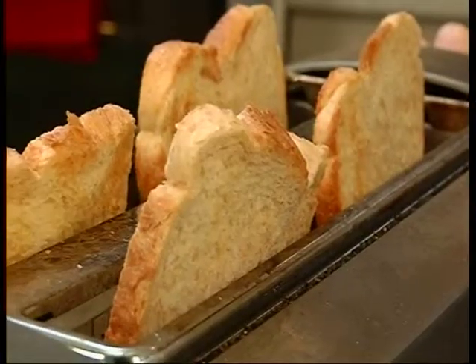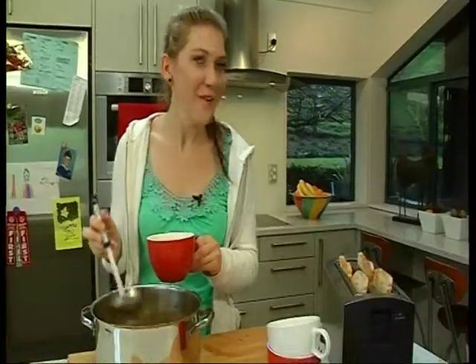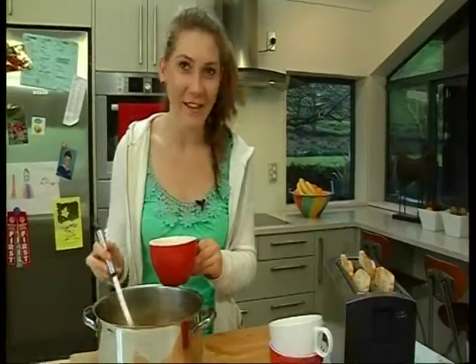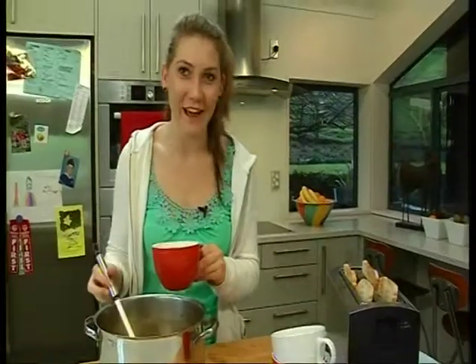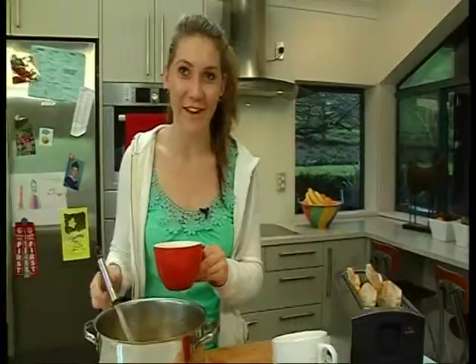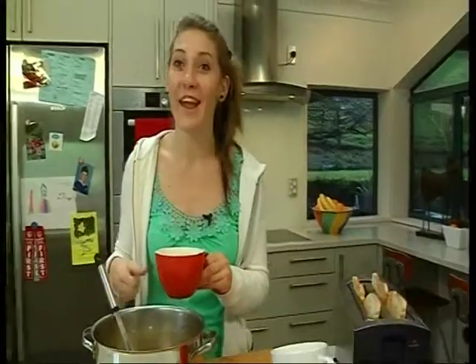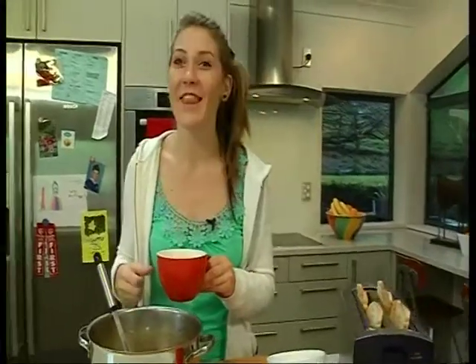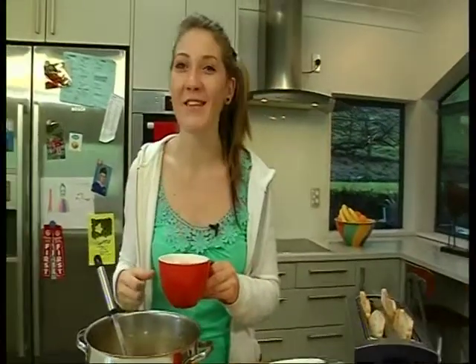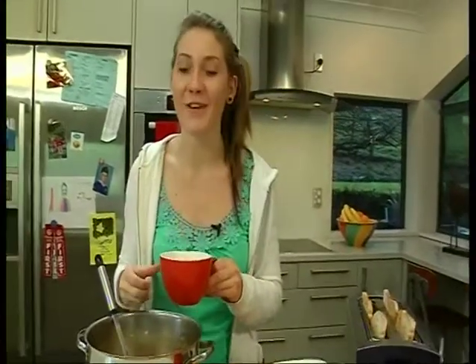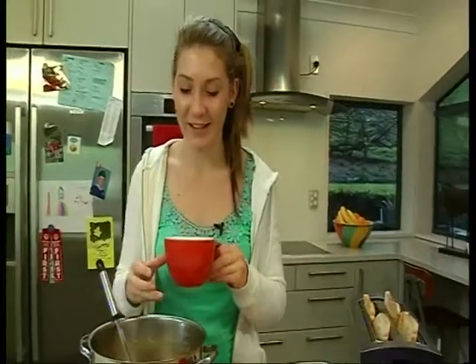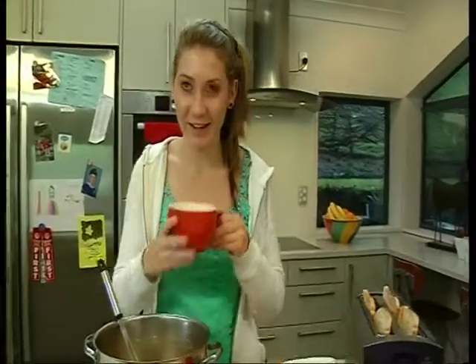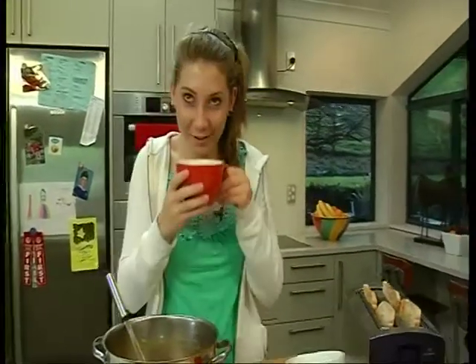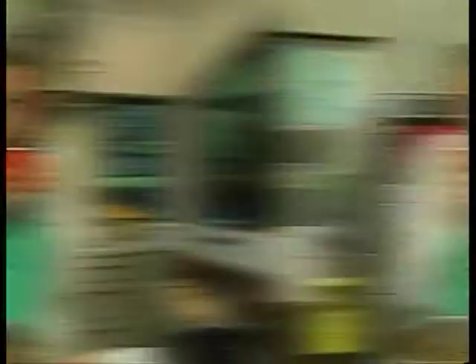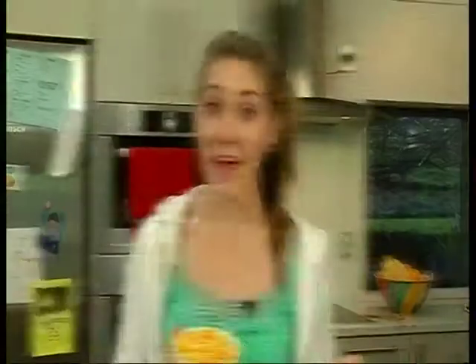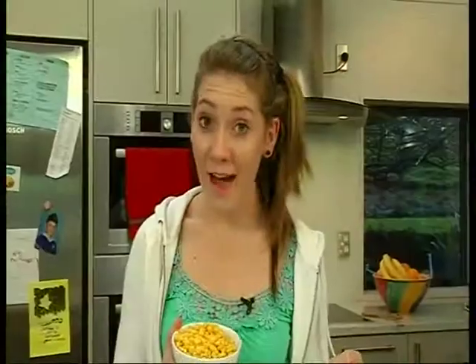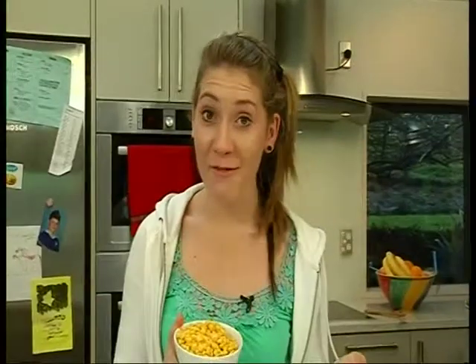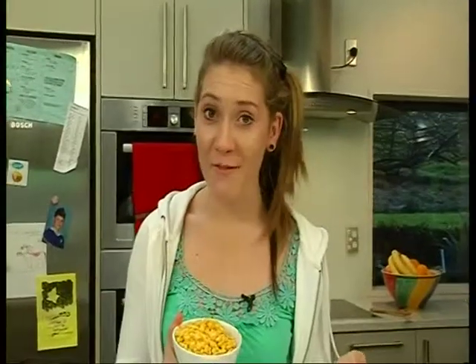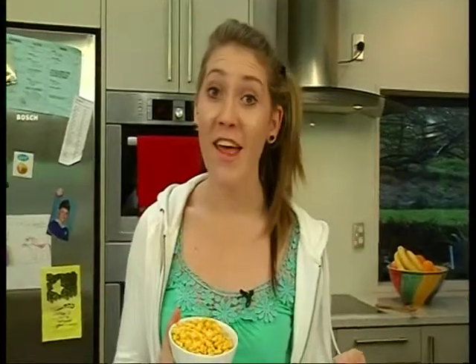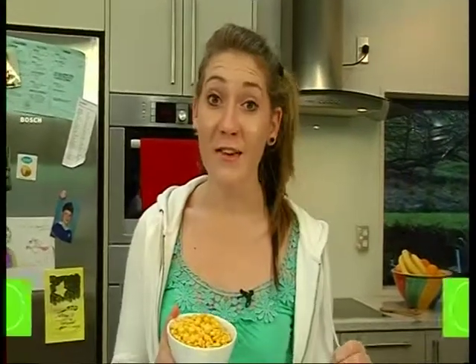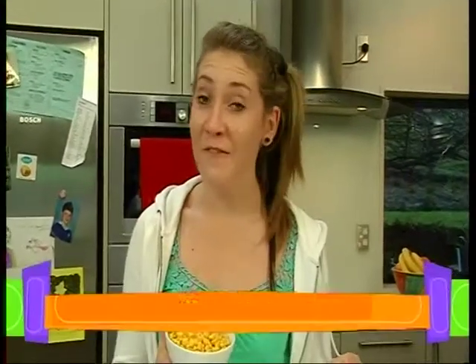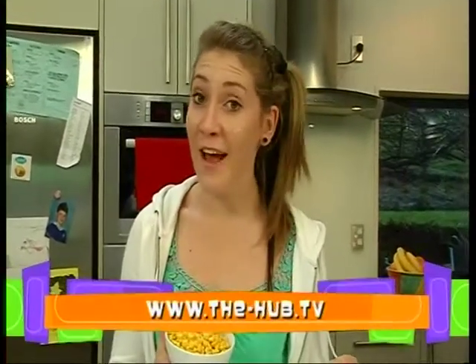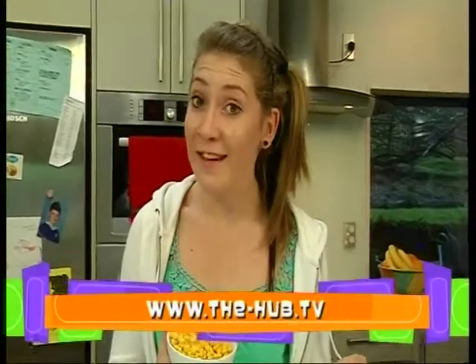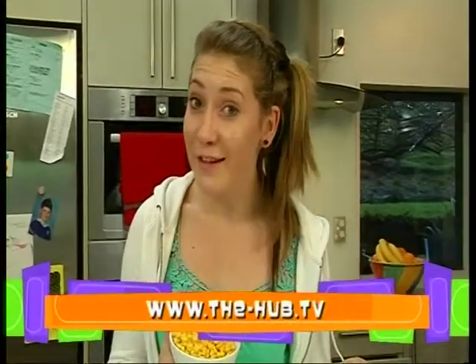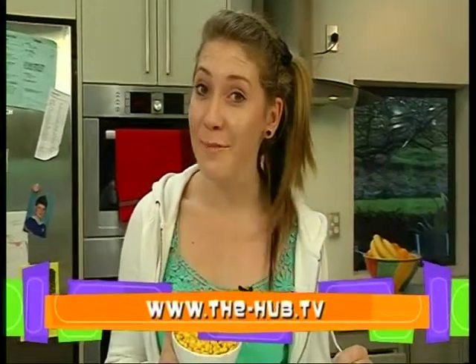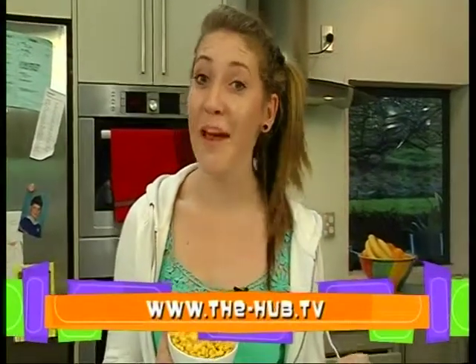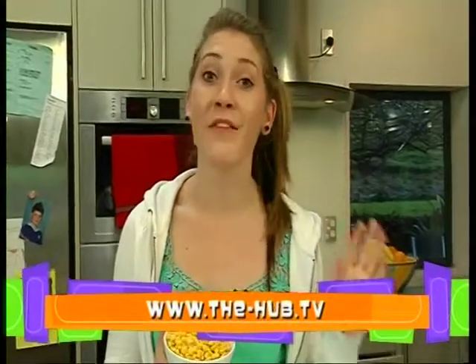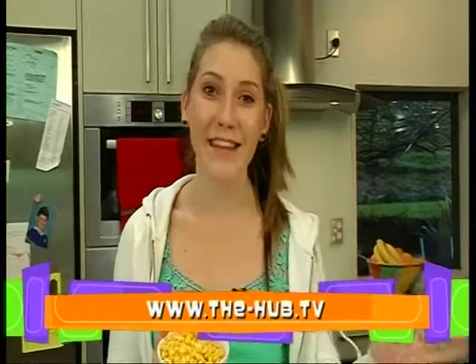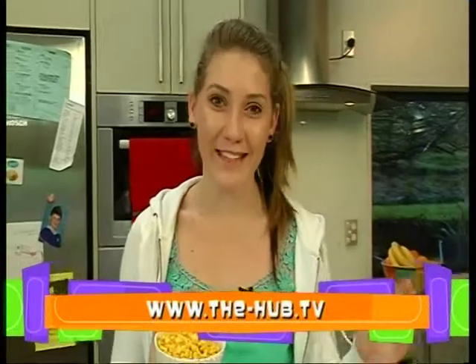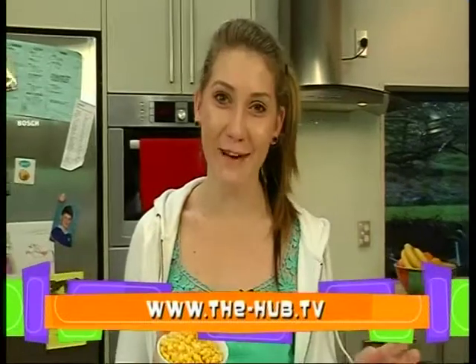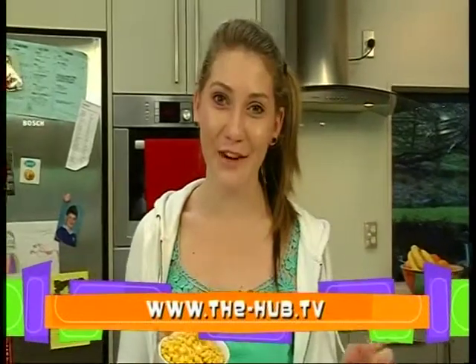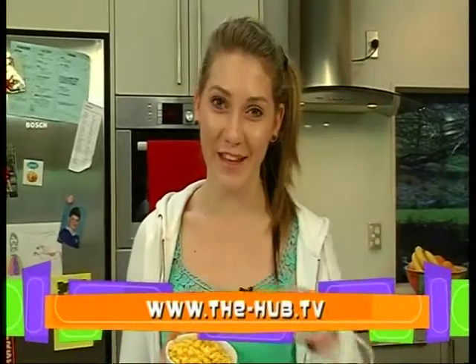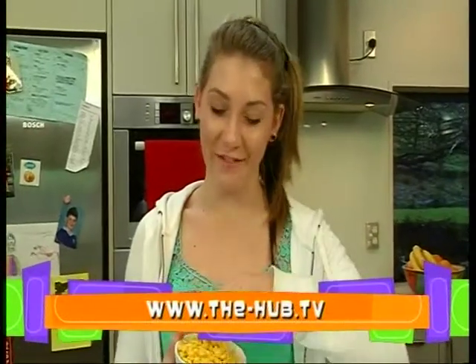Perfect timing. Thanks for watching. And remember, you can find this recipe on dashhub.tv.